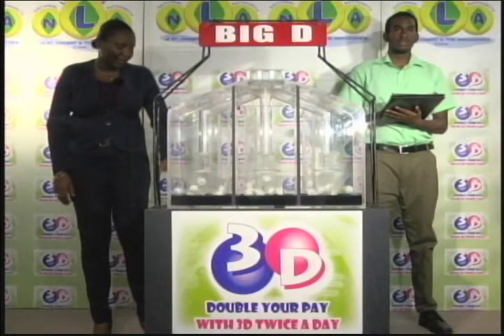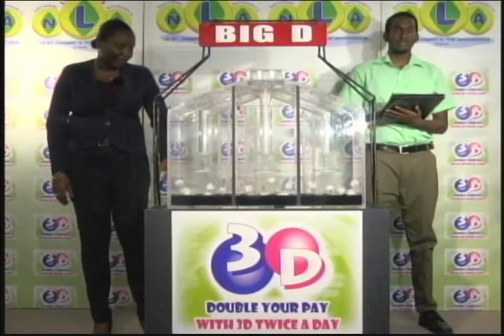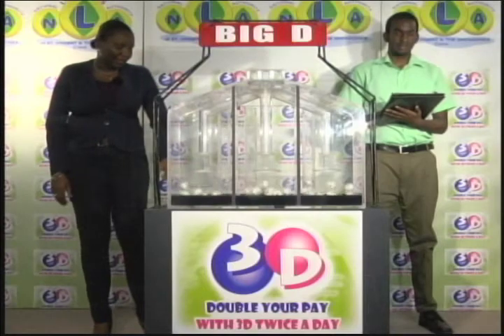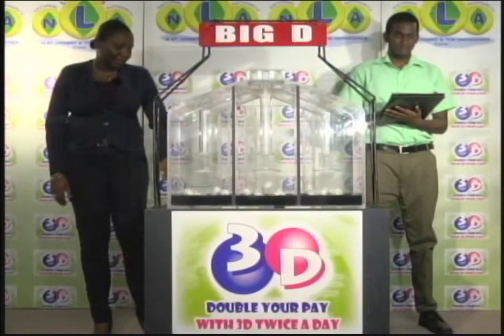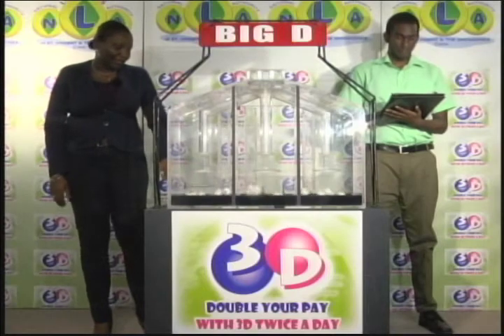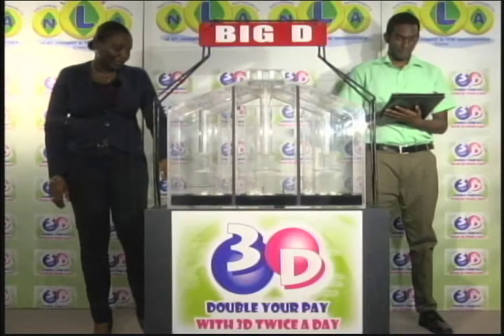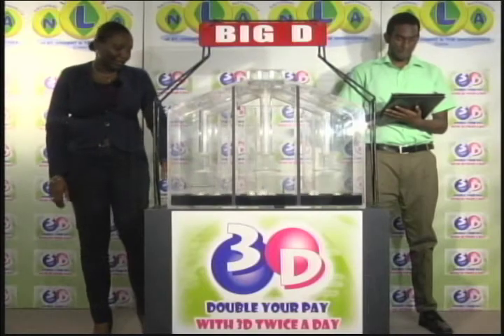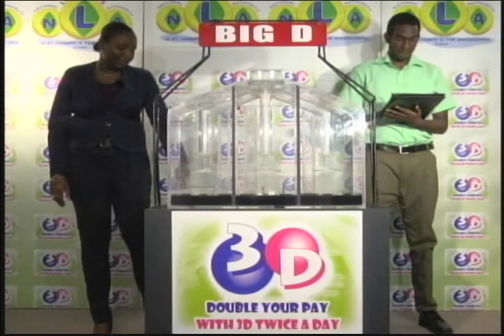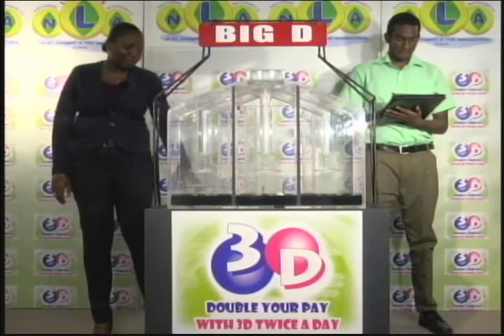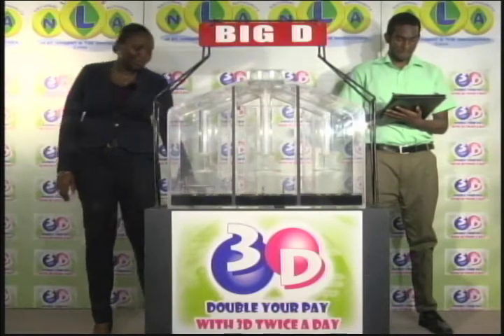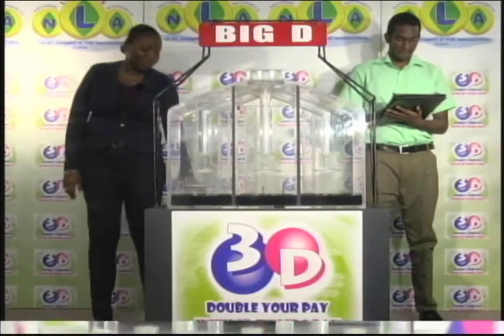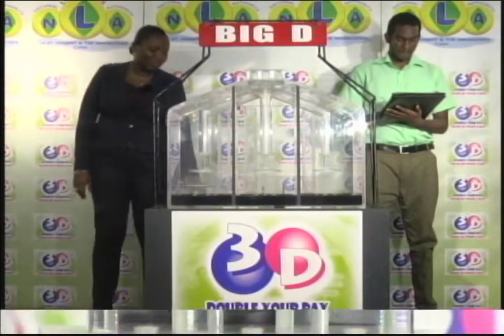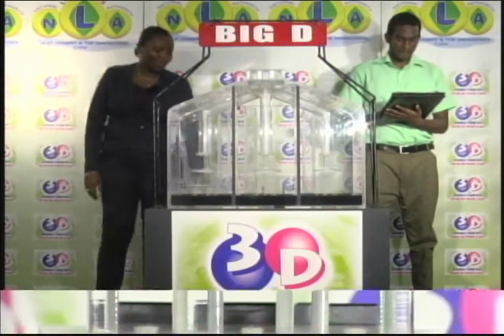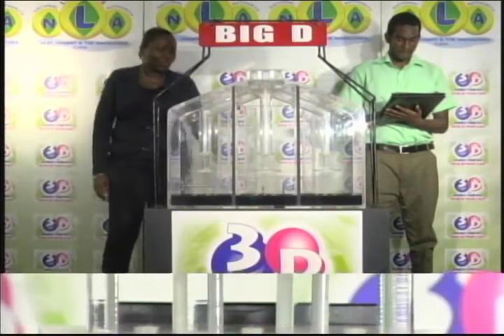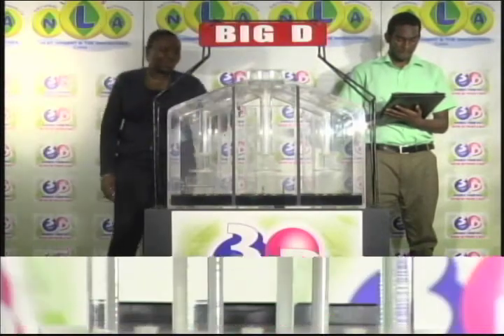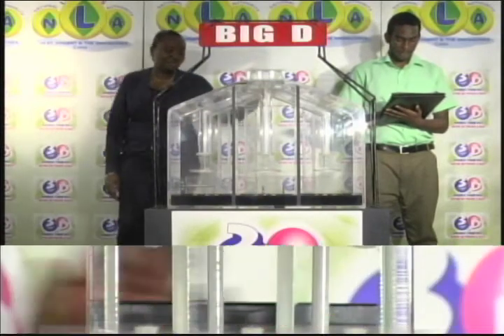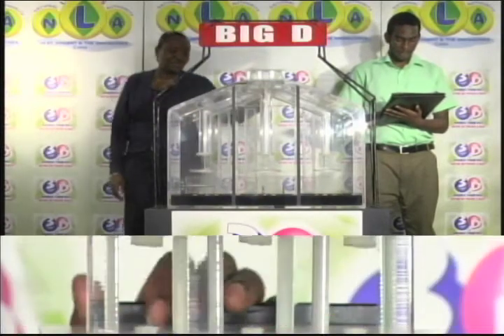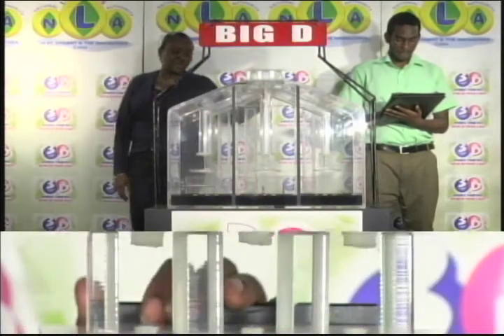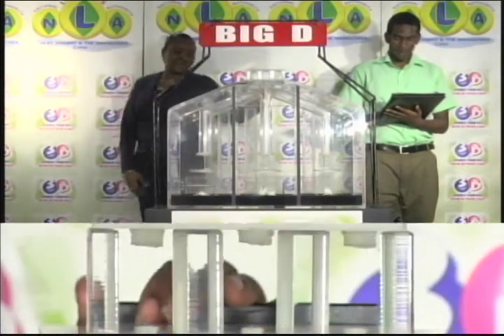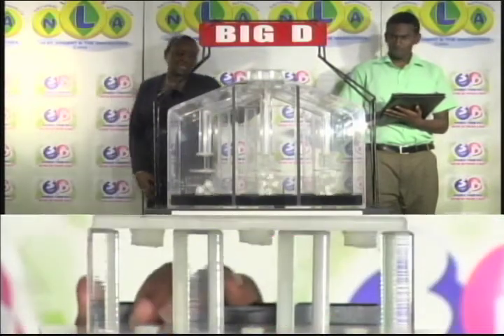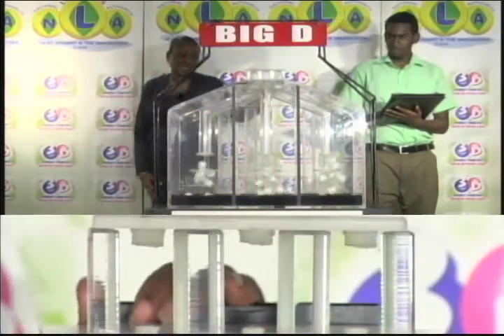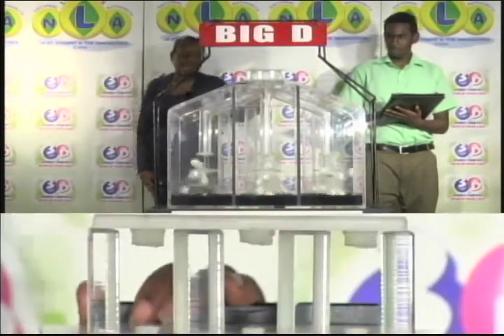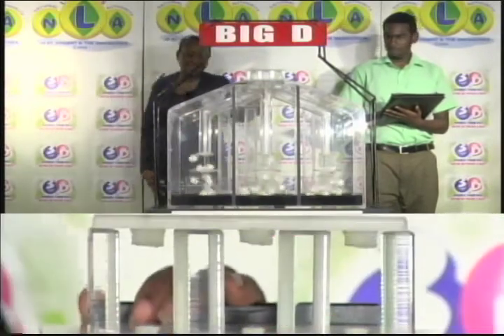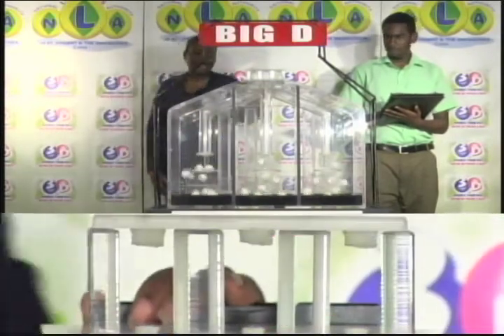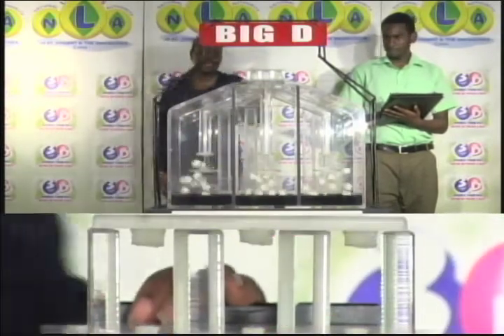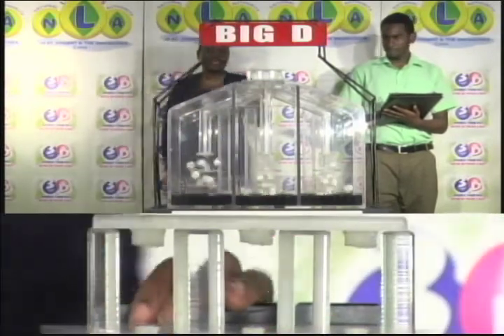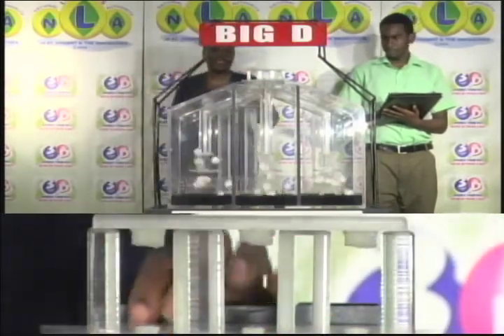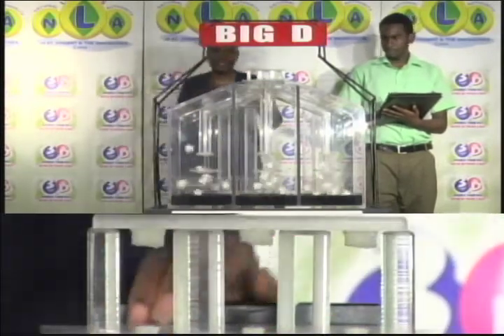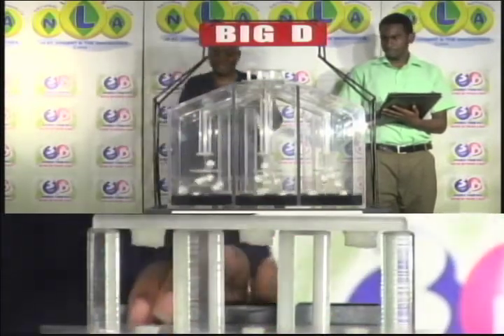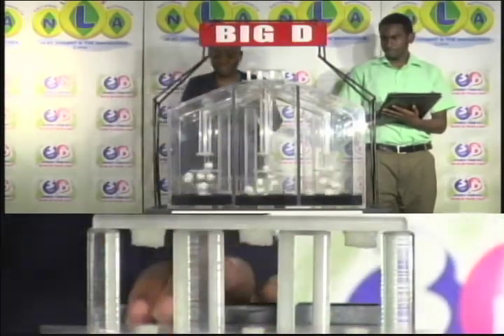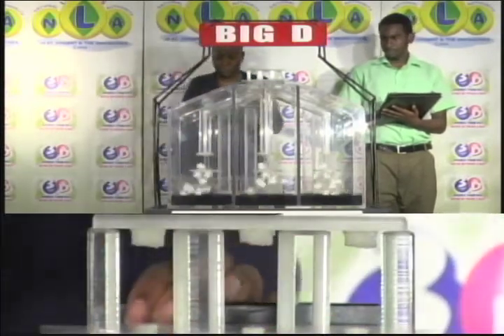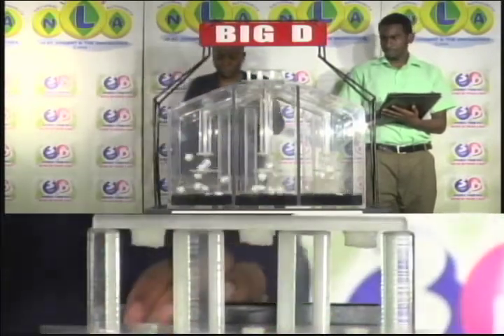This afternoon, we're pleased to present you with three draws: Big D, Mid D, and Little D, in that order.